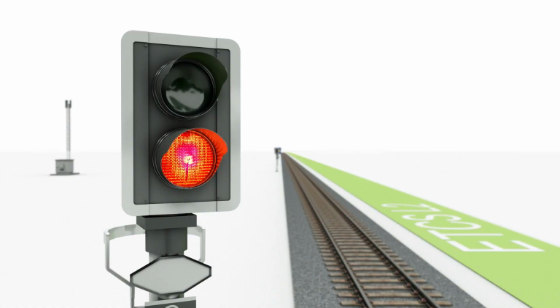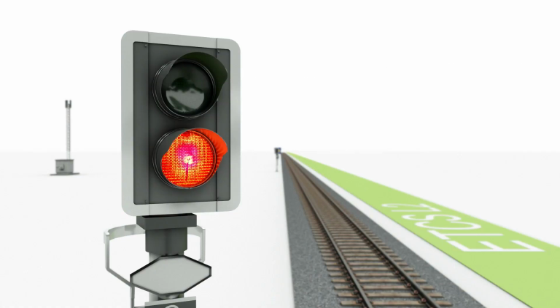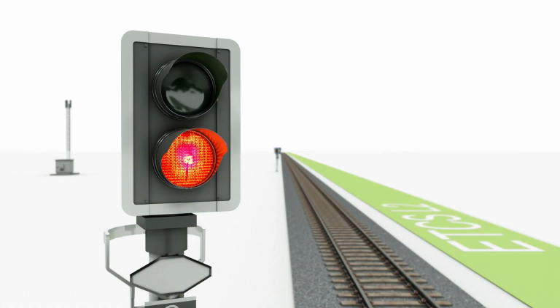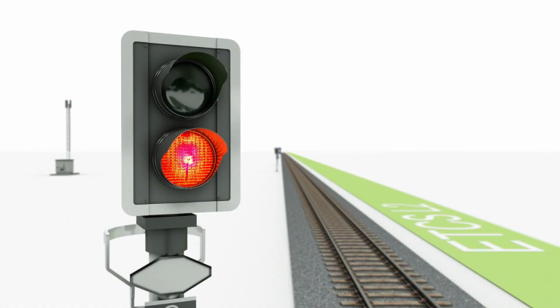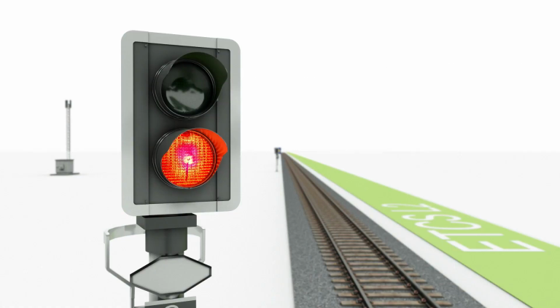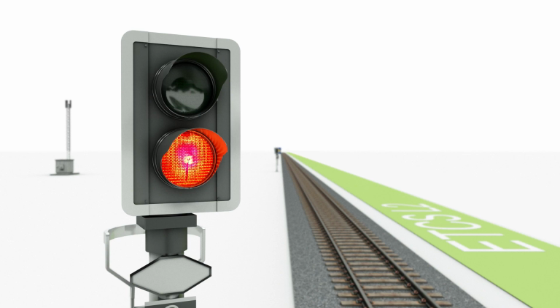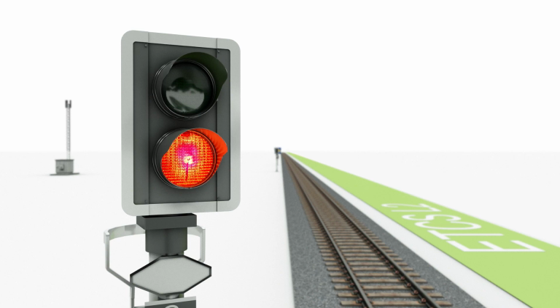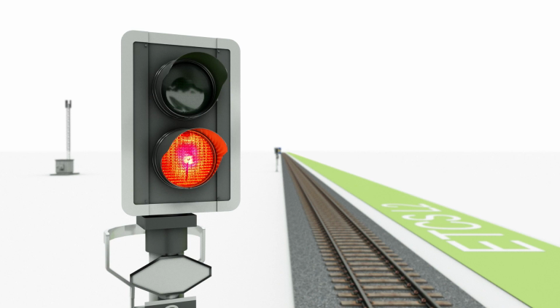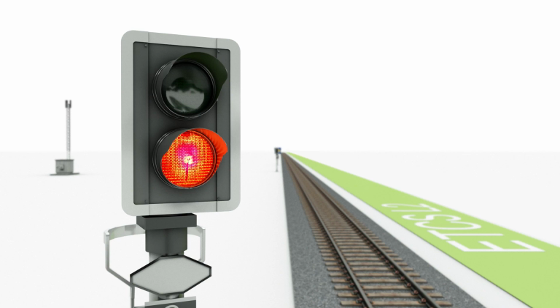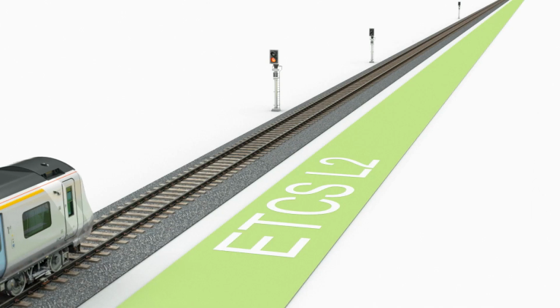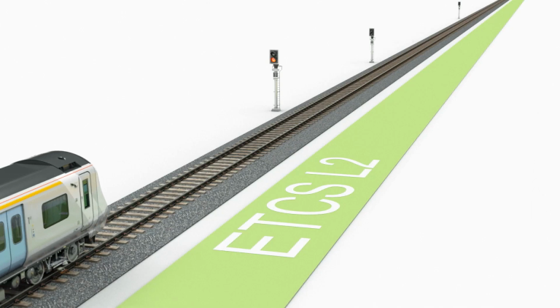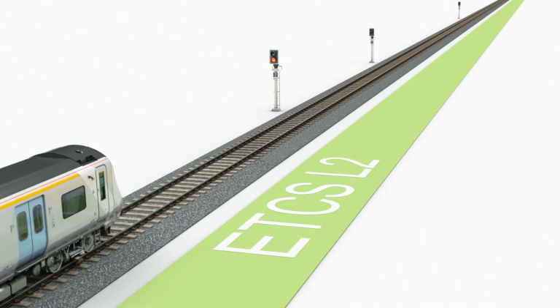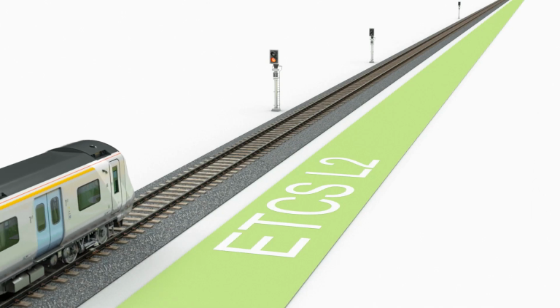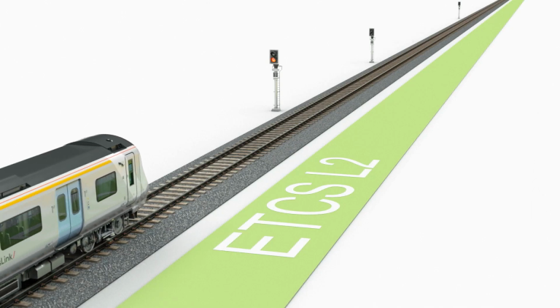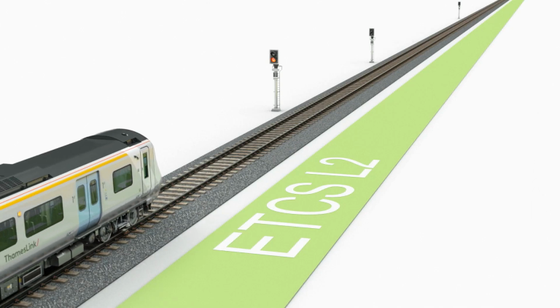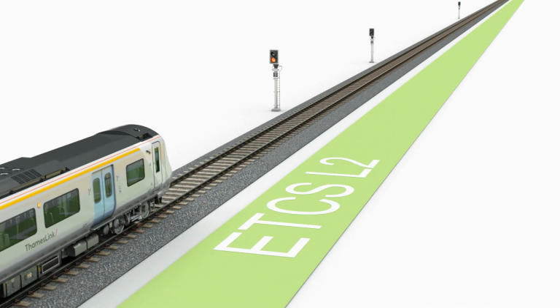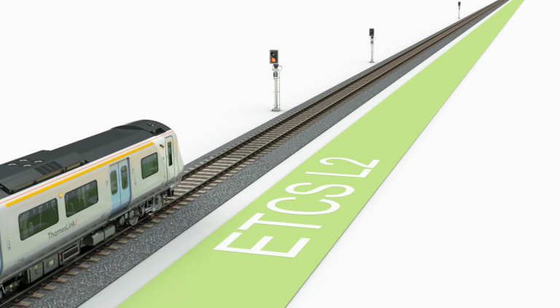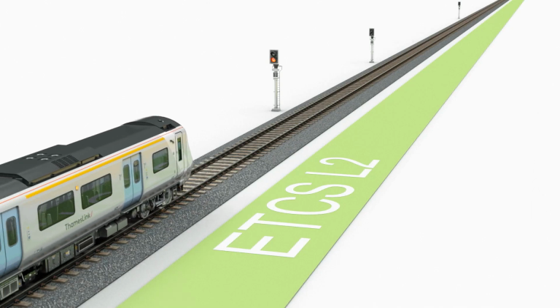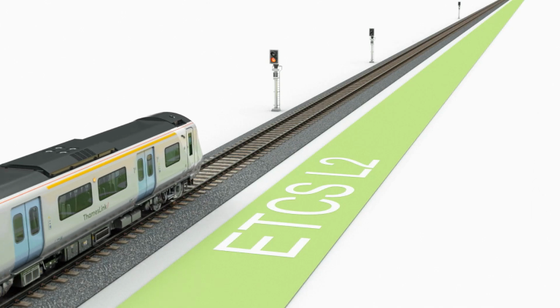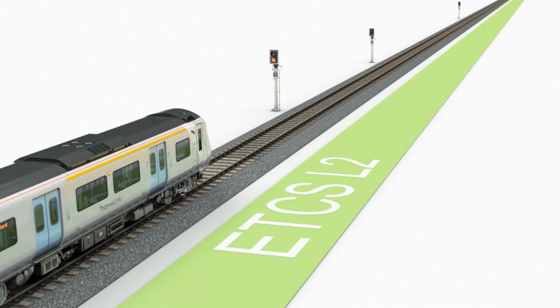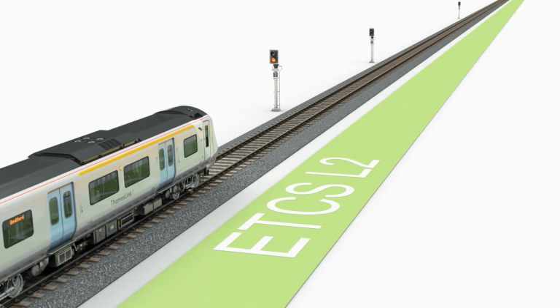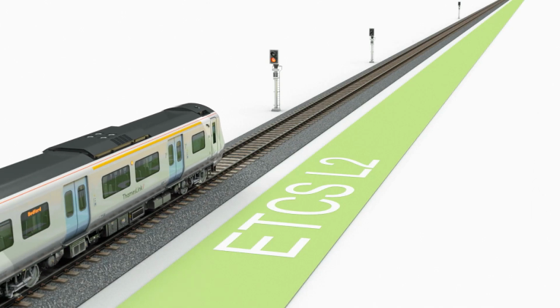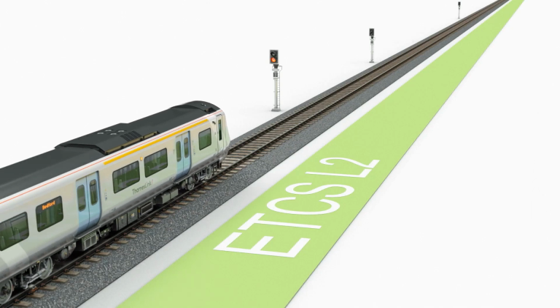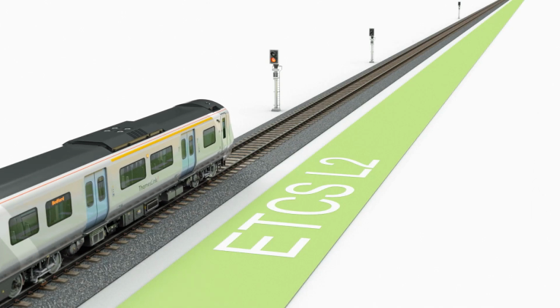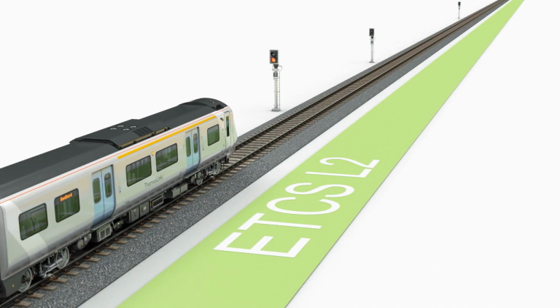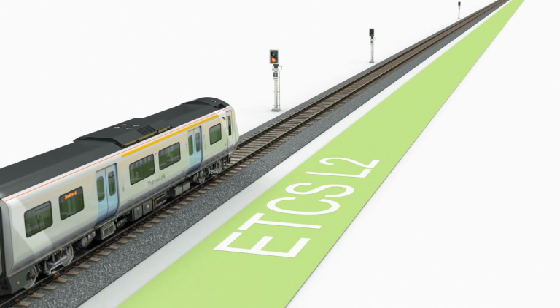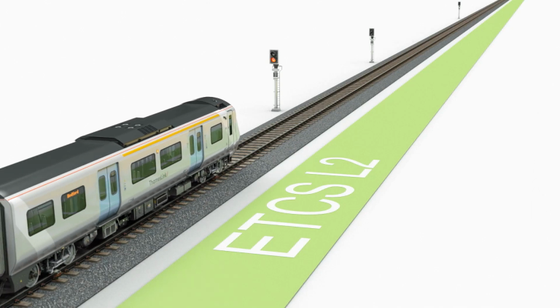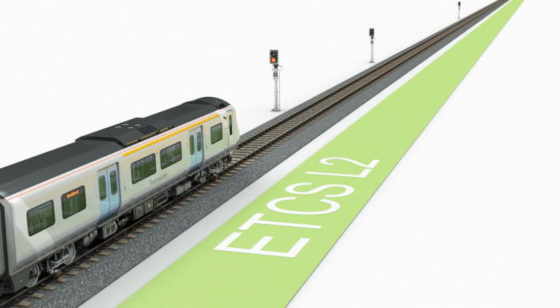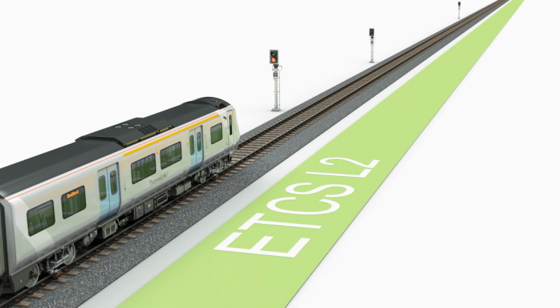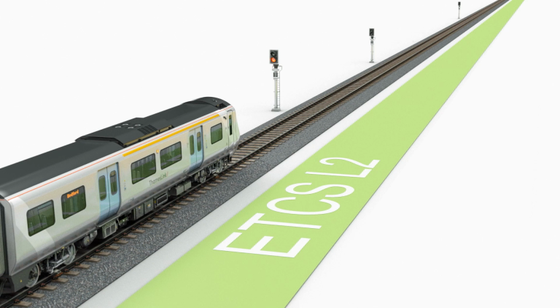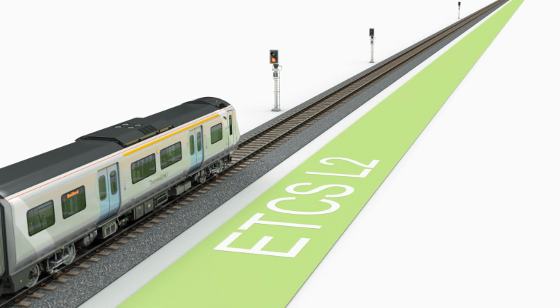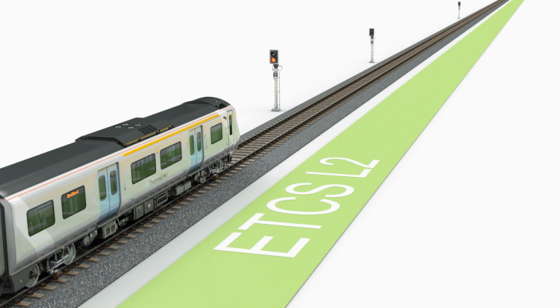If already braking for an end of authority, stop the train safely in line with your company driving policy.